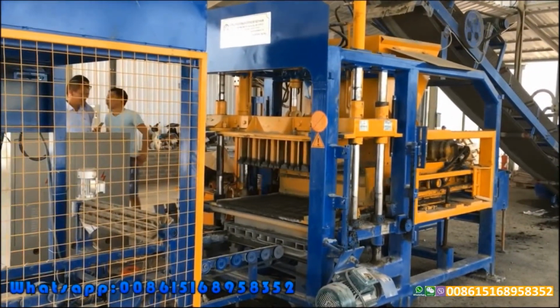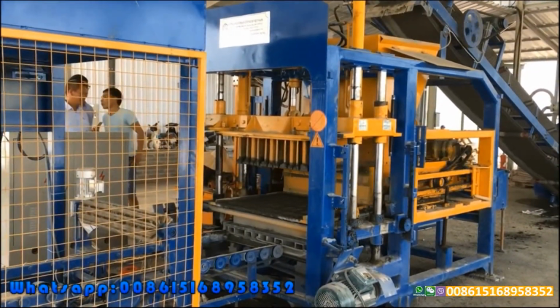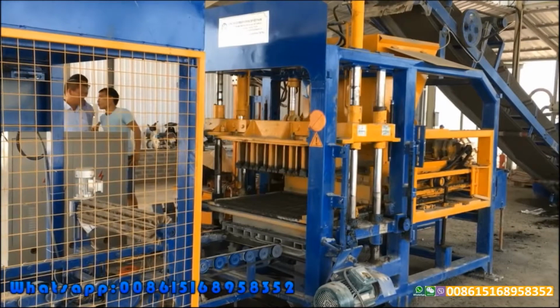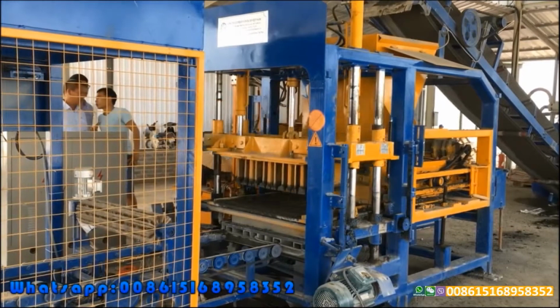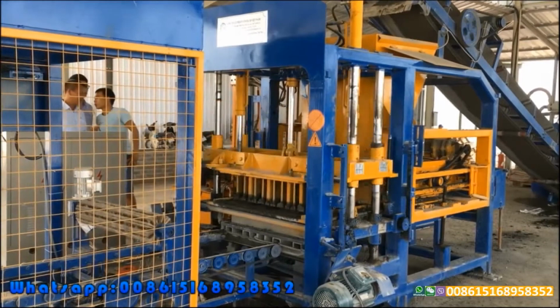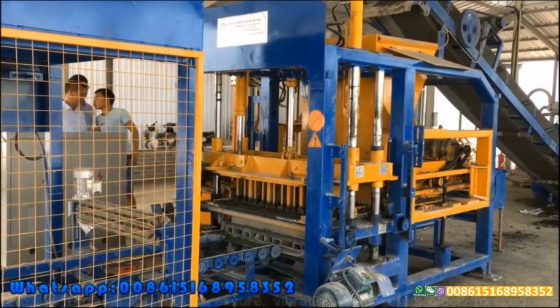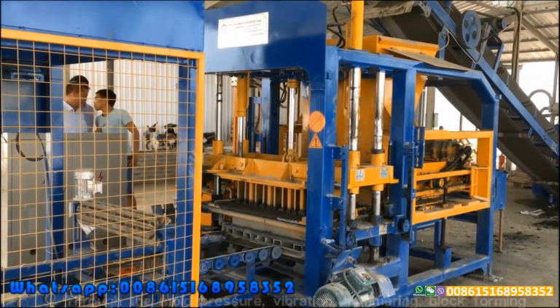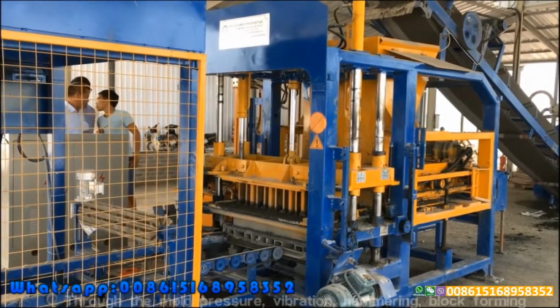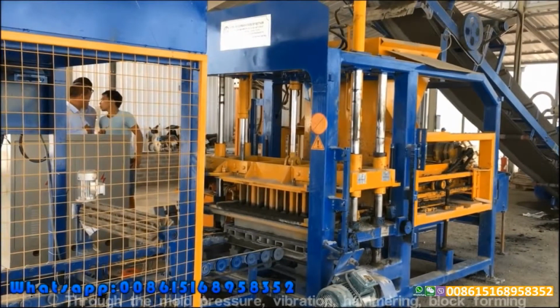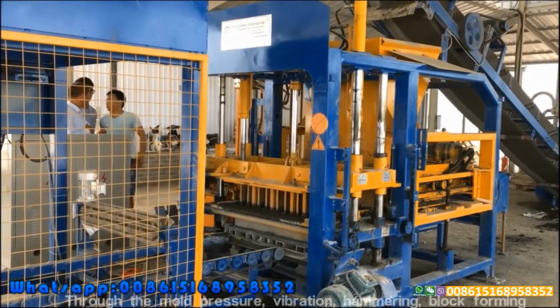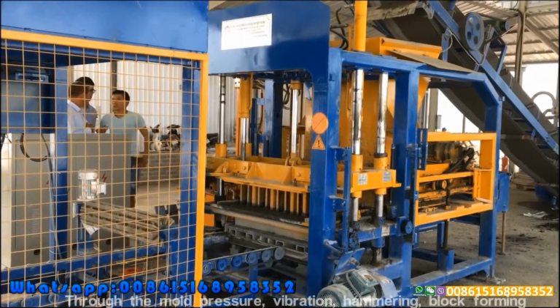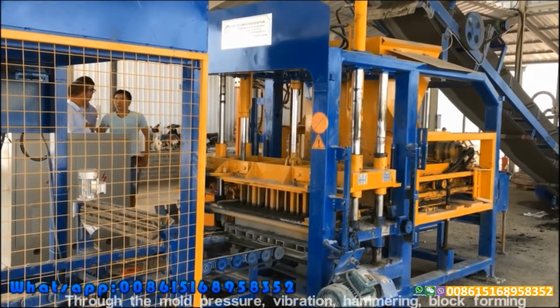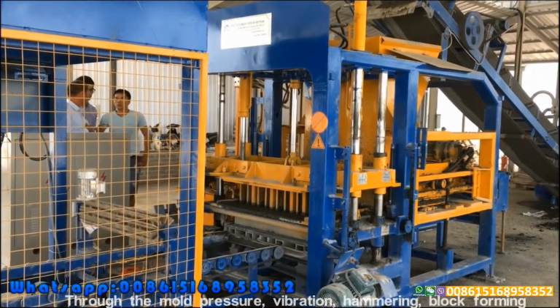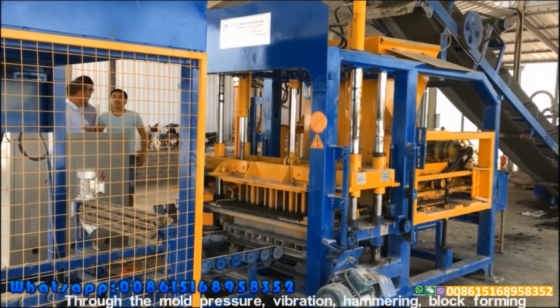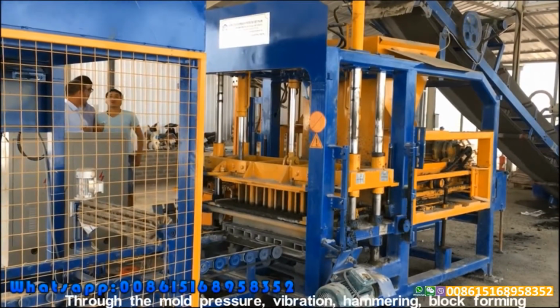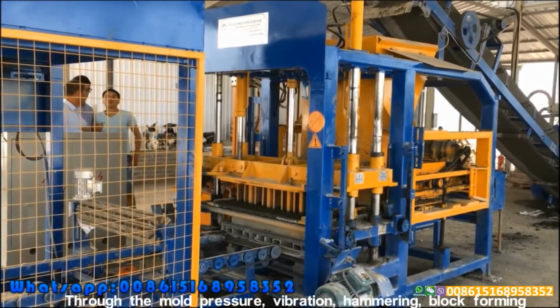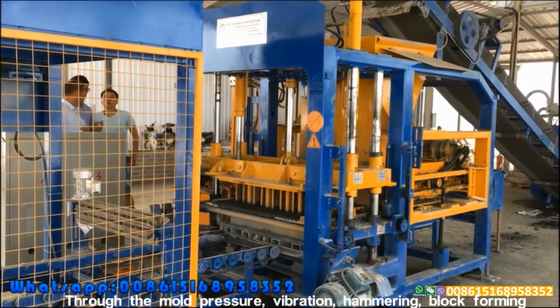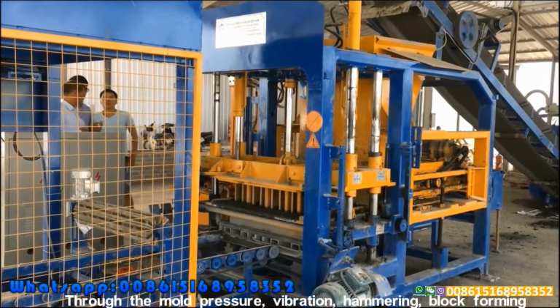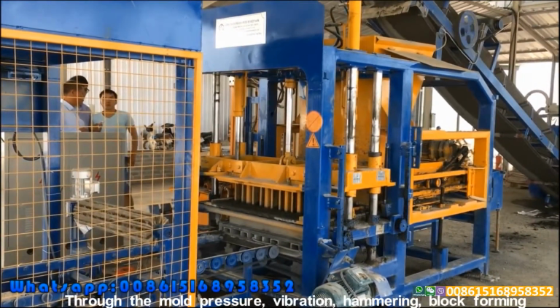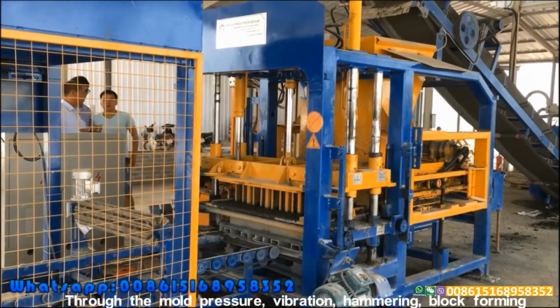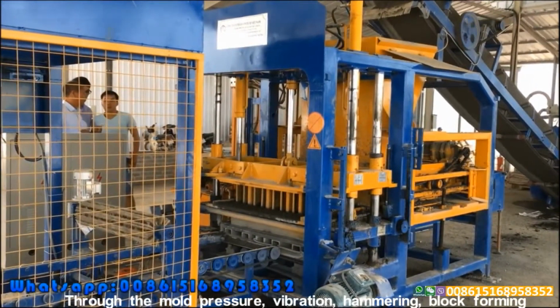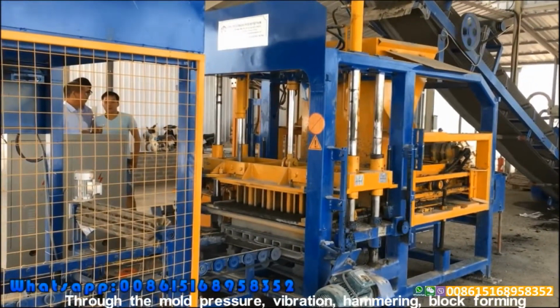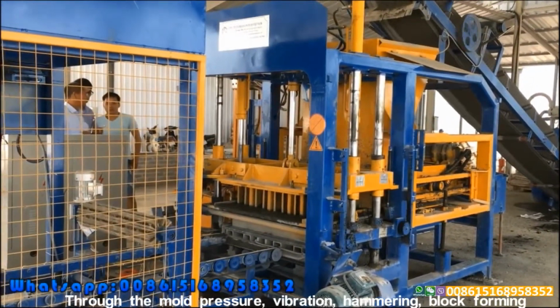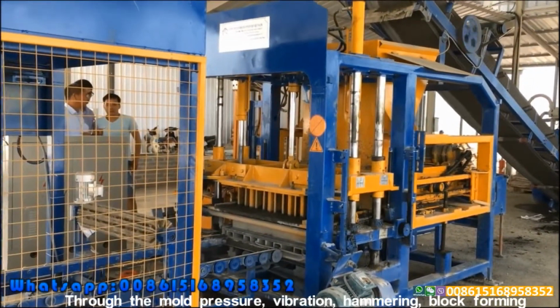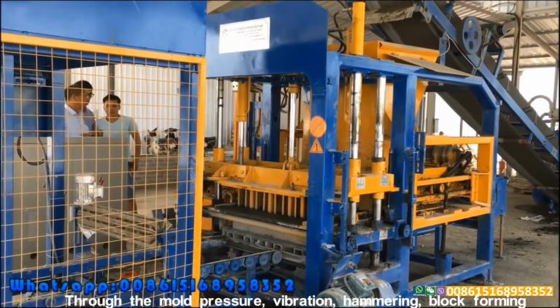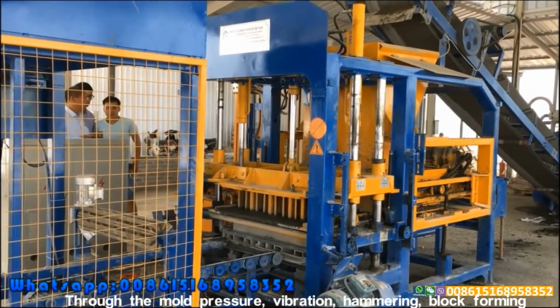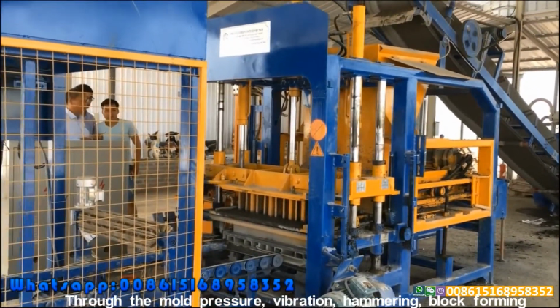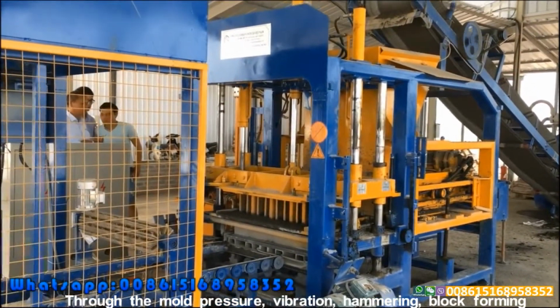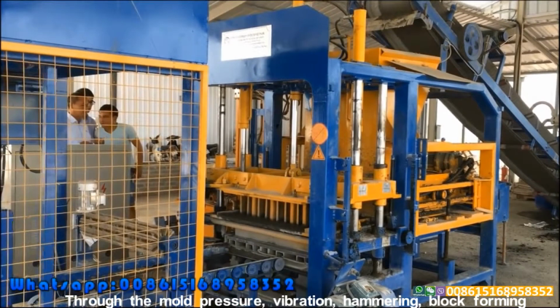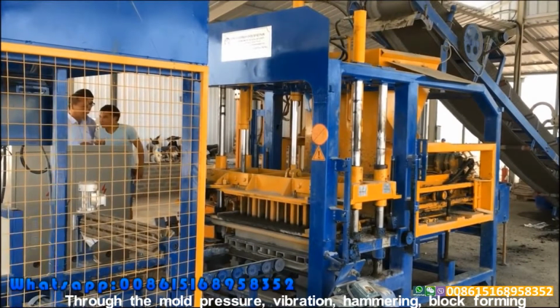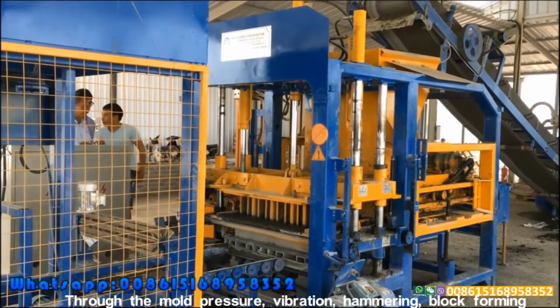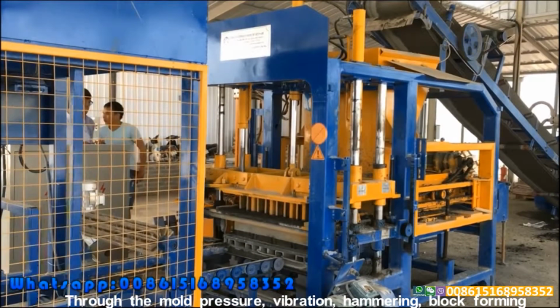Through the mold pressure, vibration, hammering, block forming.